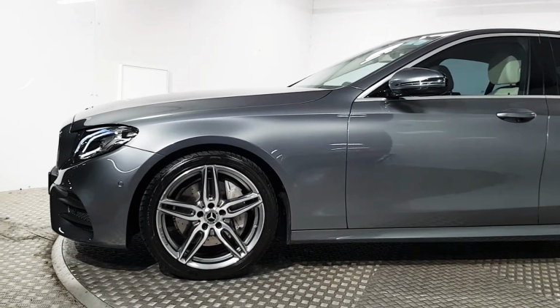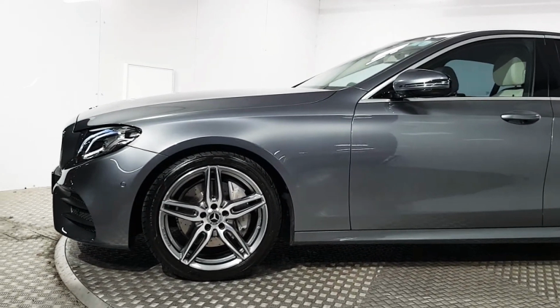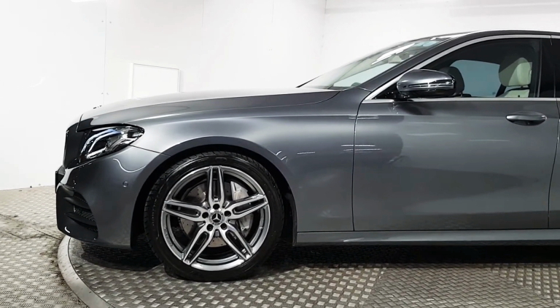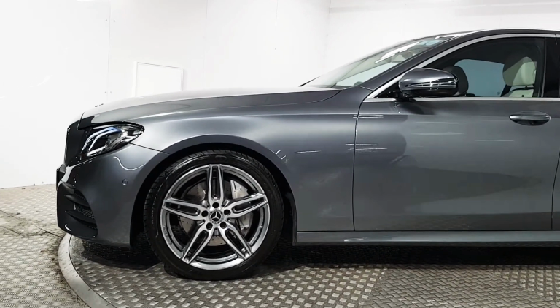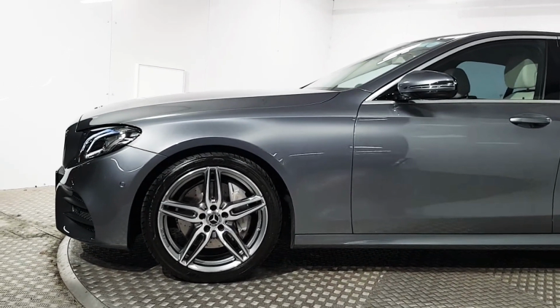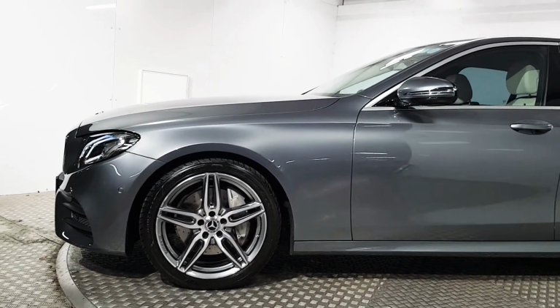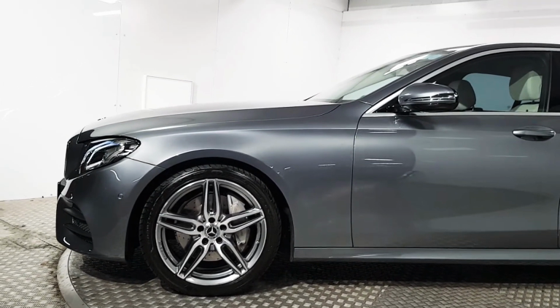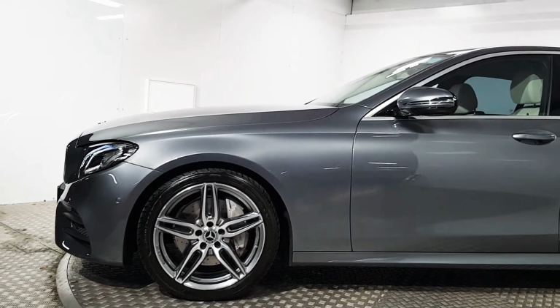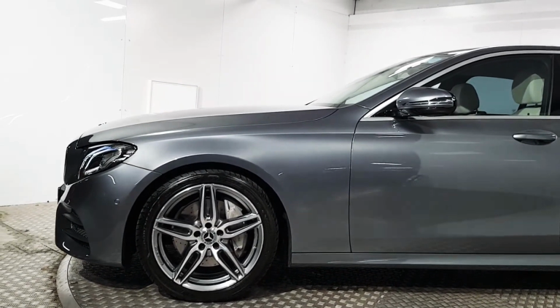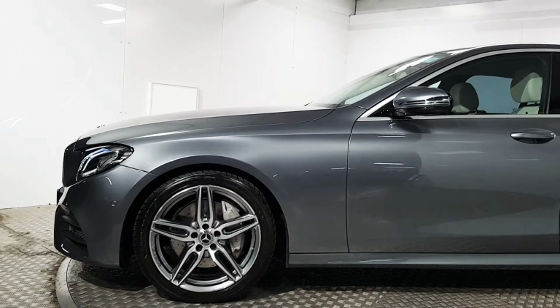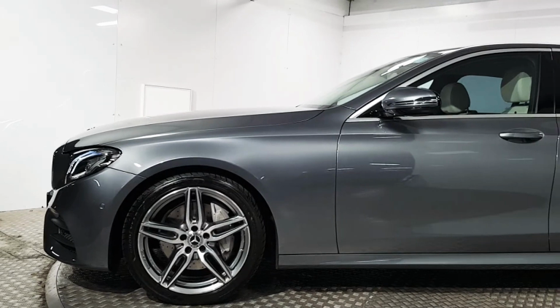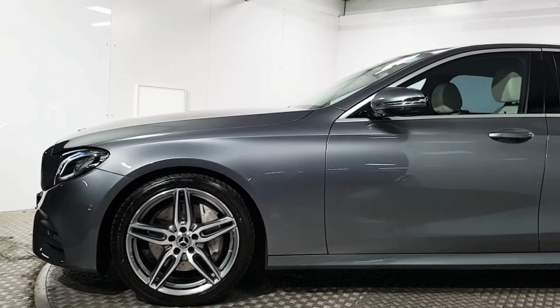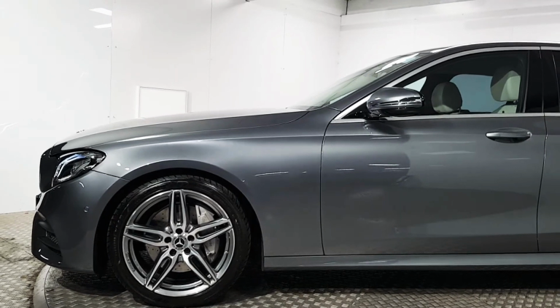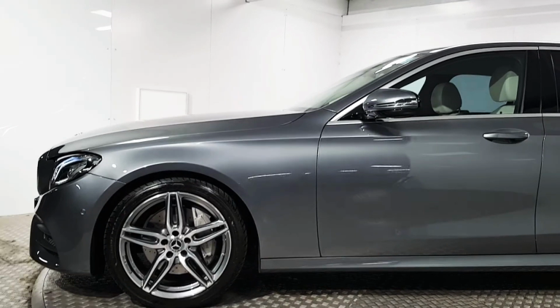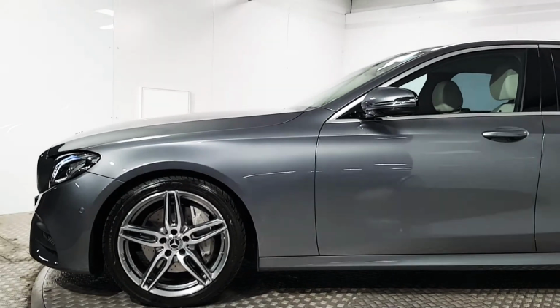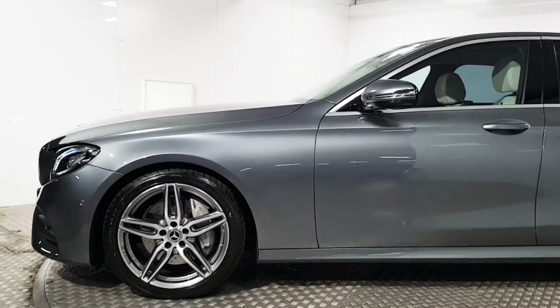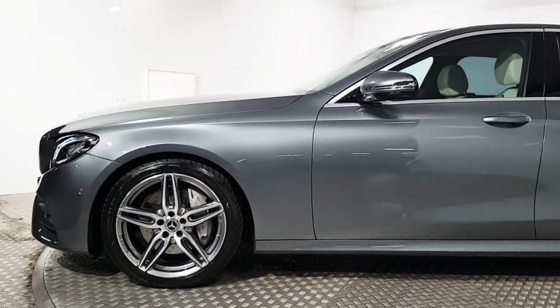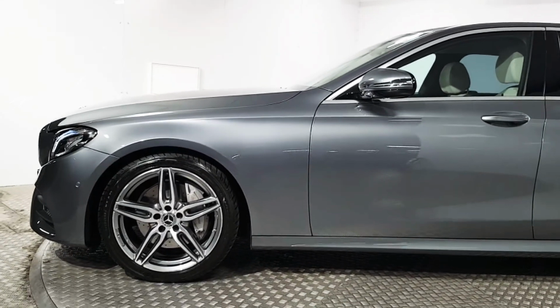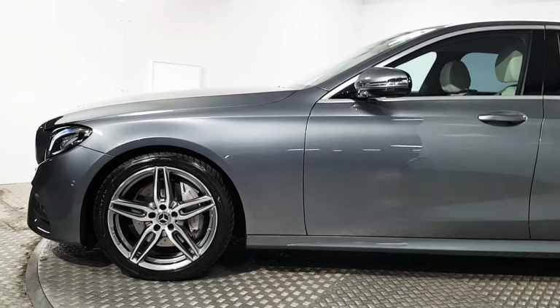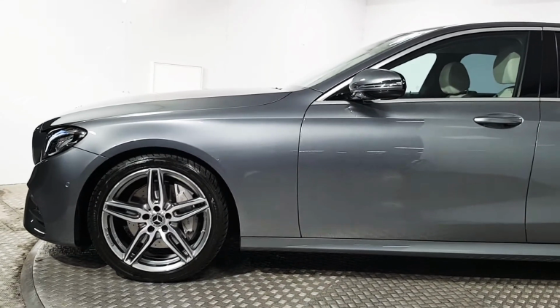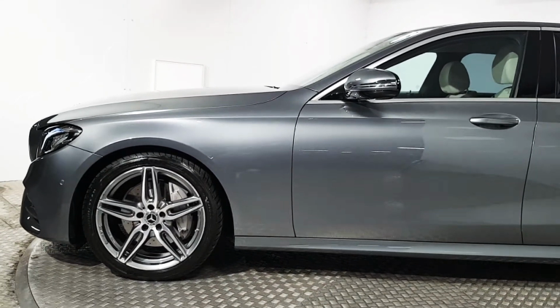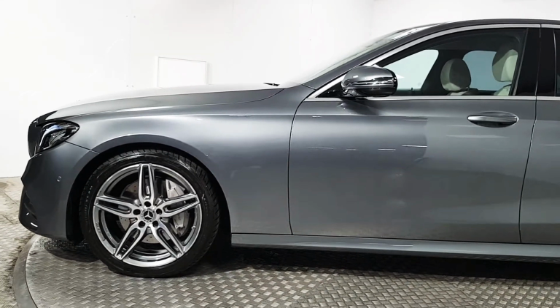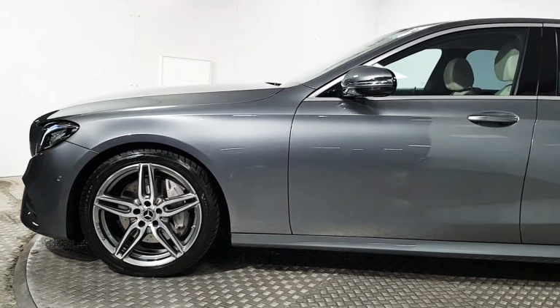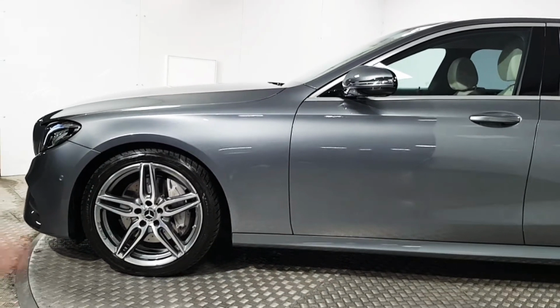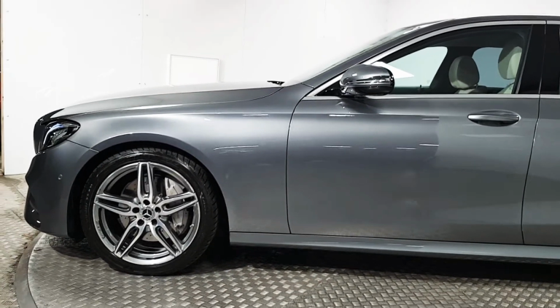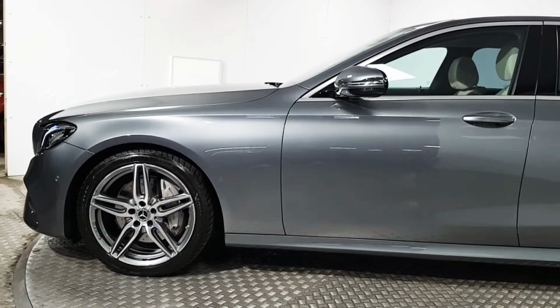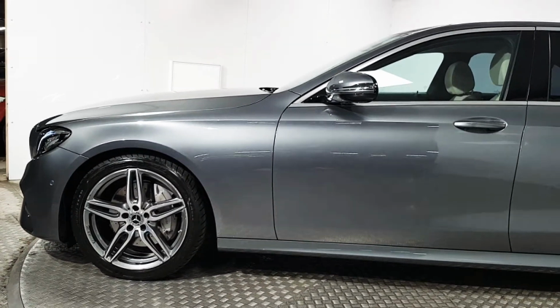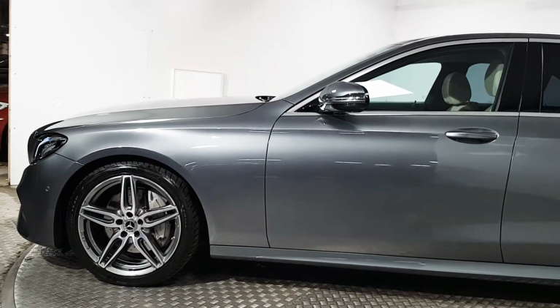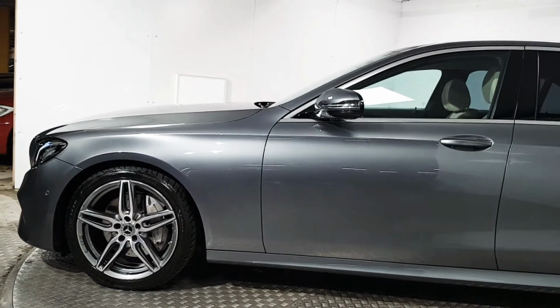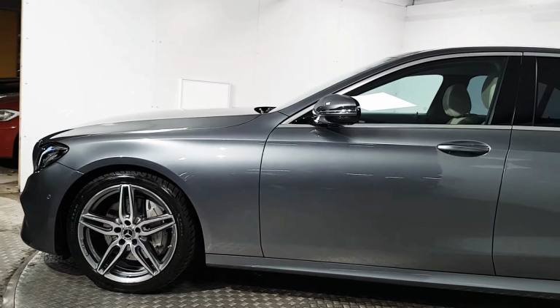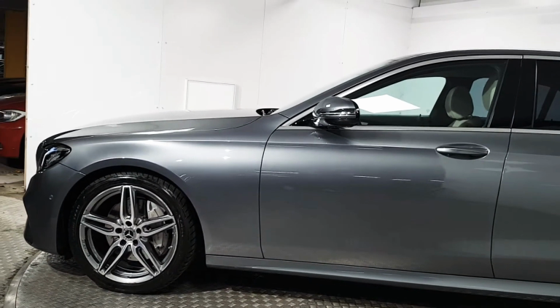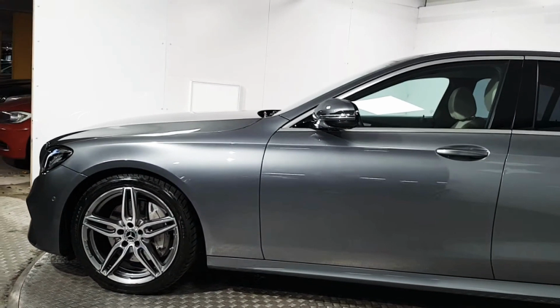It gives you features such as the more aggressive body kit all around, the upgraded 19-inch alloy wheels, and the upgraded brake caliper and disc.